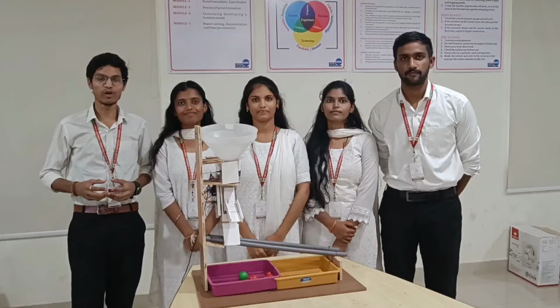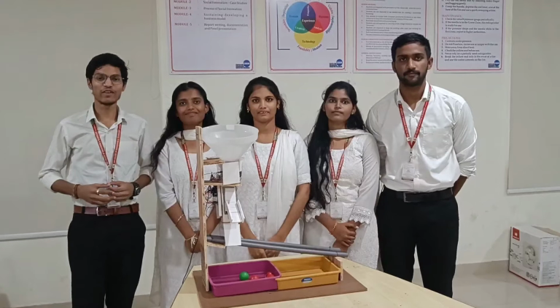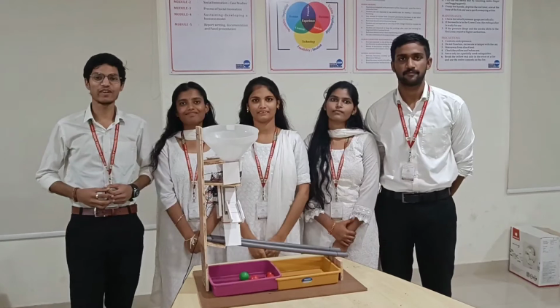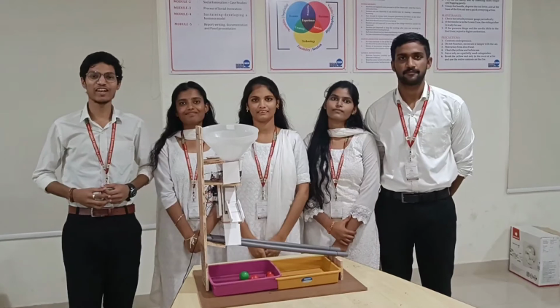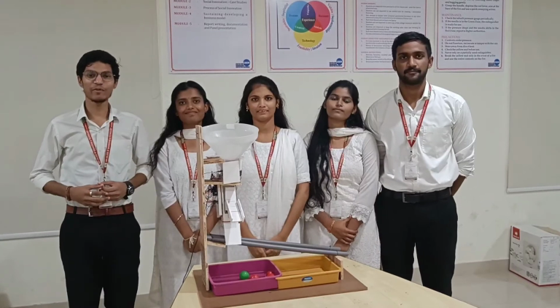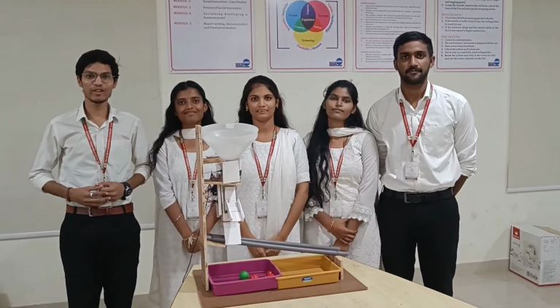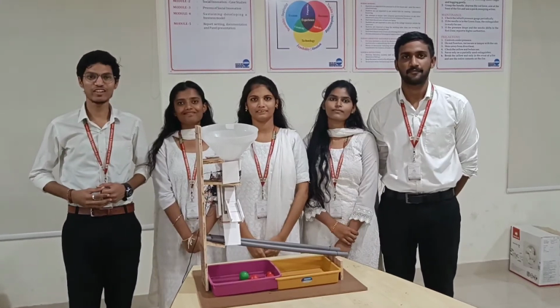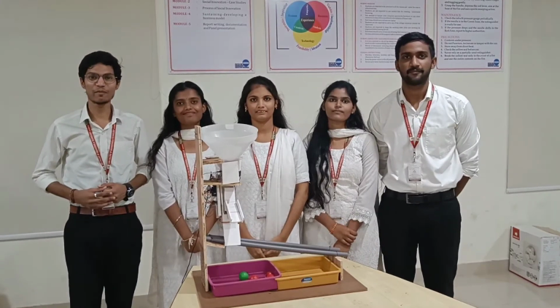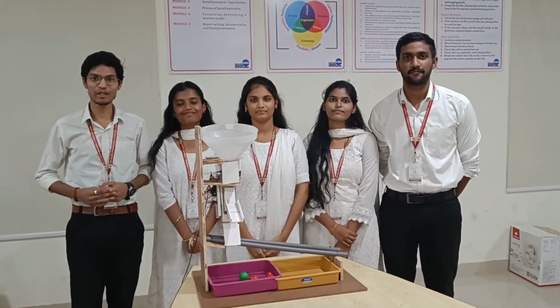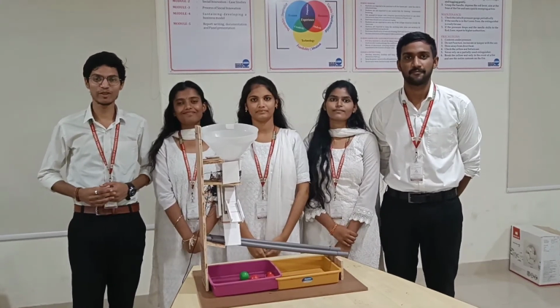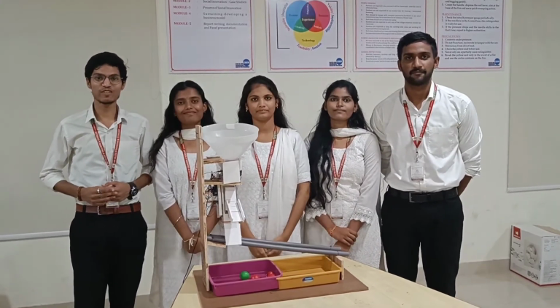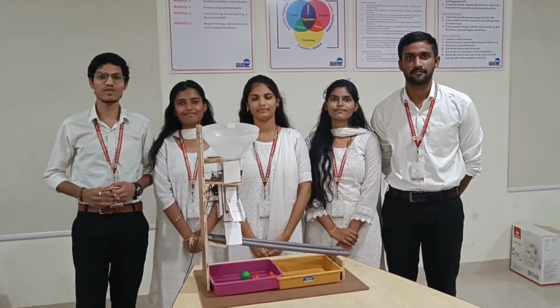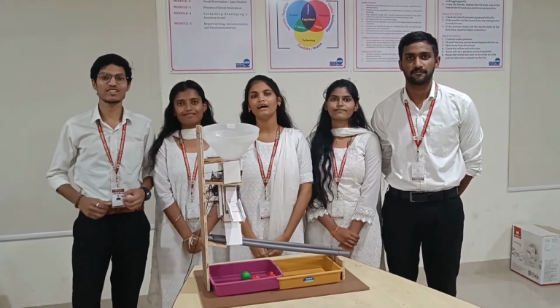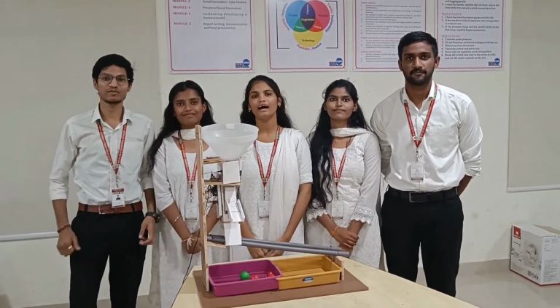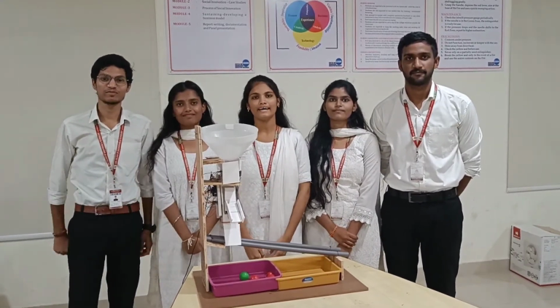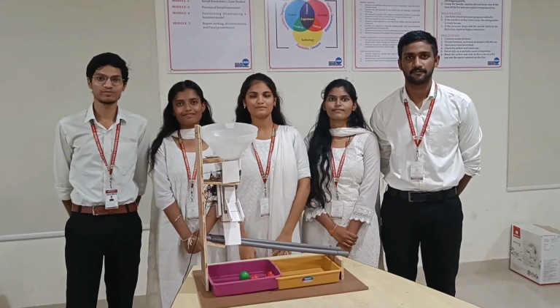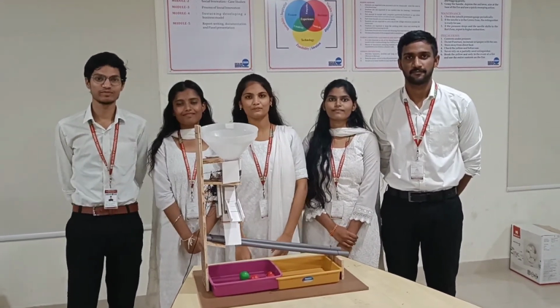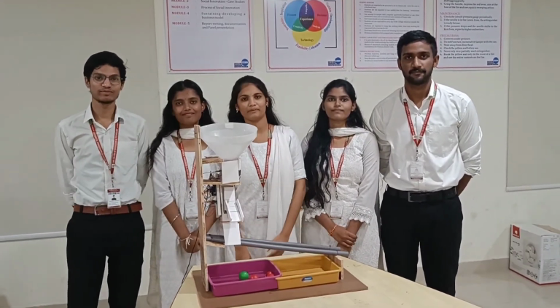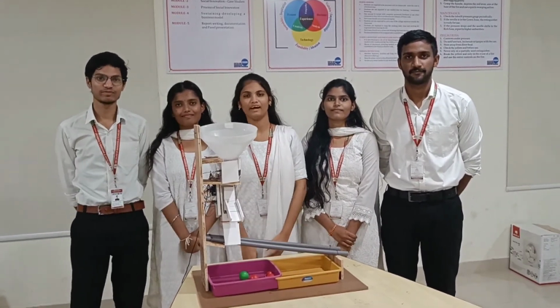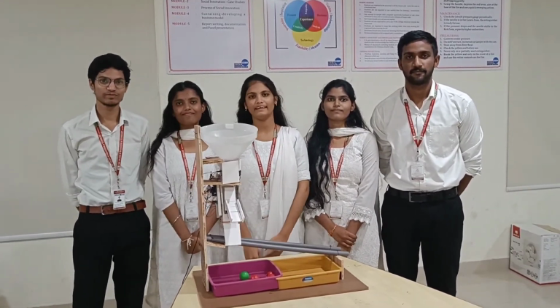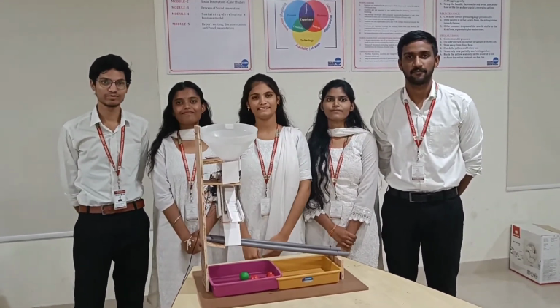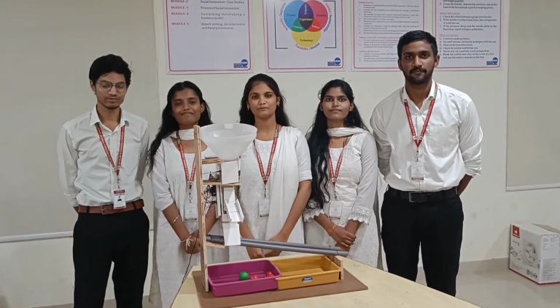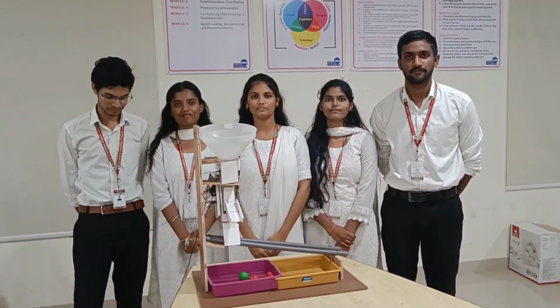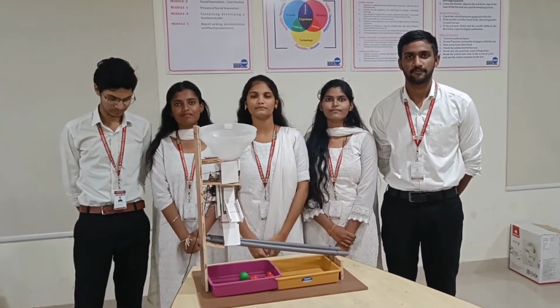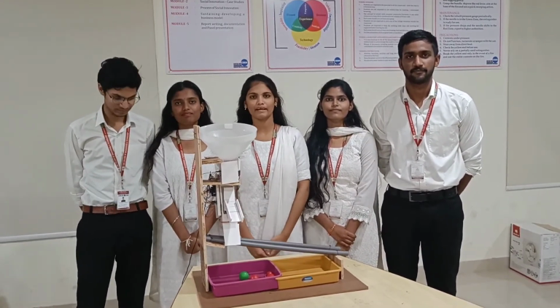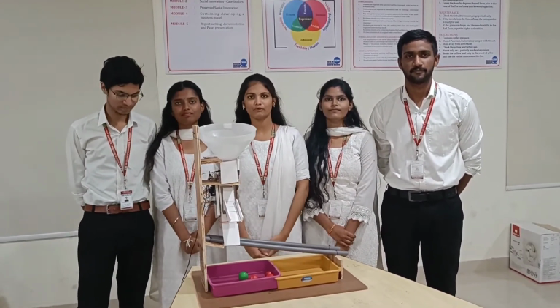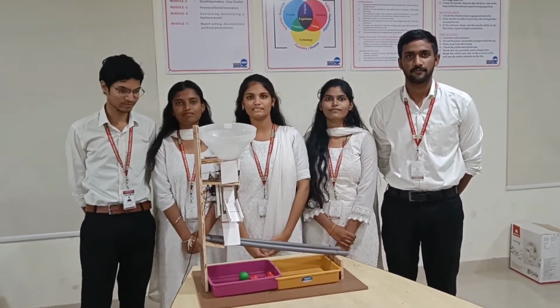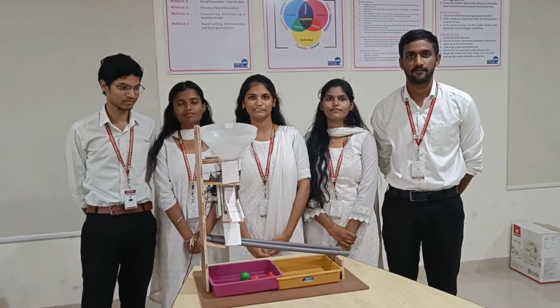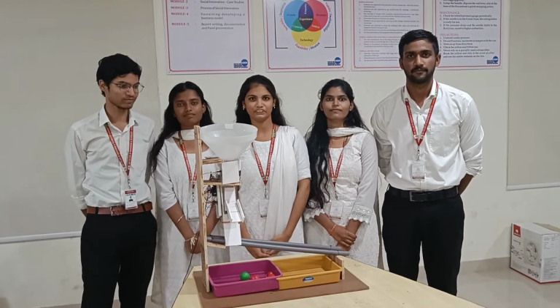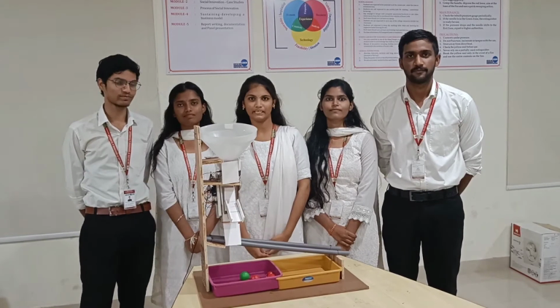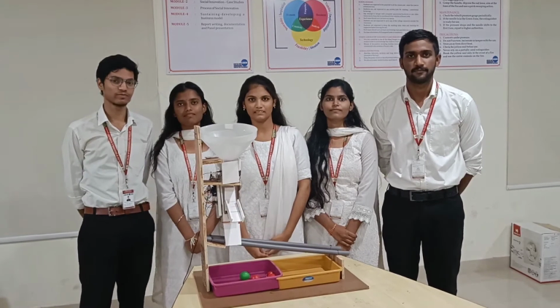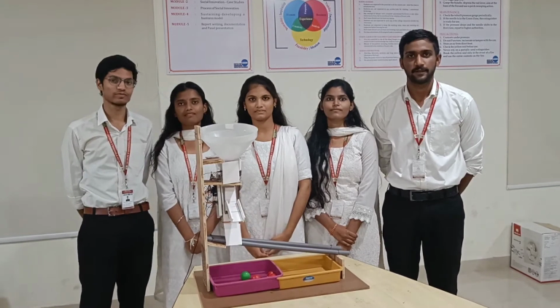Good morning everyone. I am Anidil, I am the team leader of this project. I am Sindhu Priya and in this project my role is Budget Analyst.